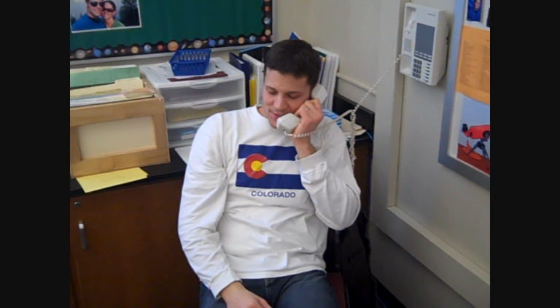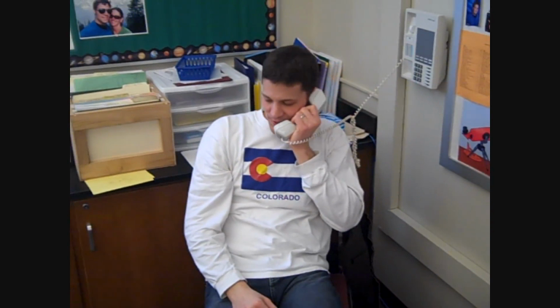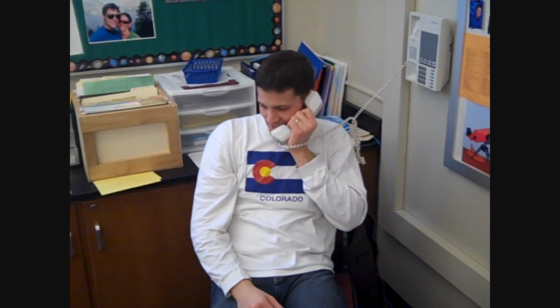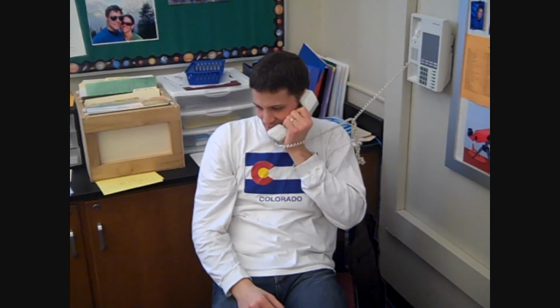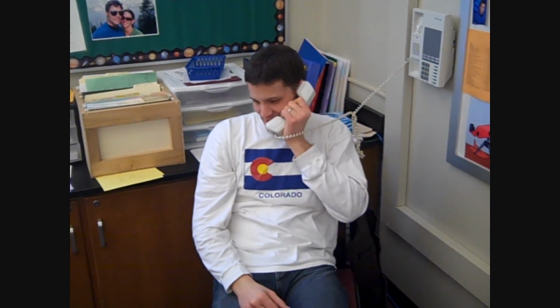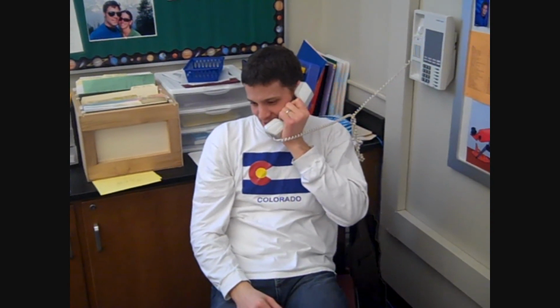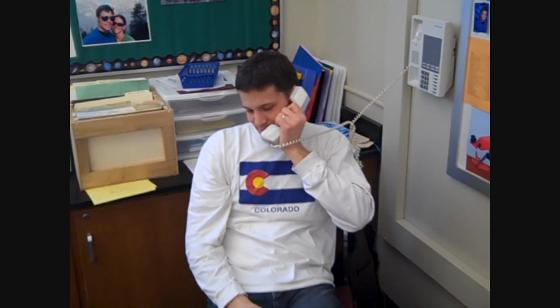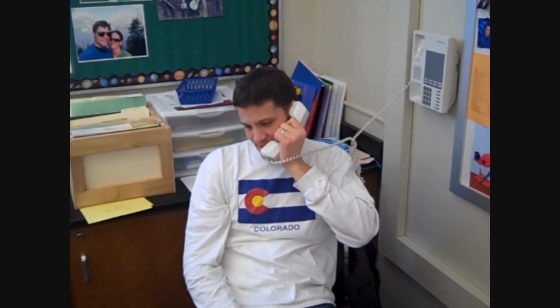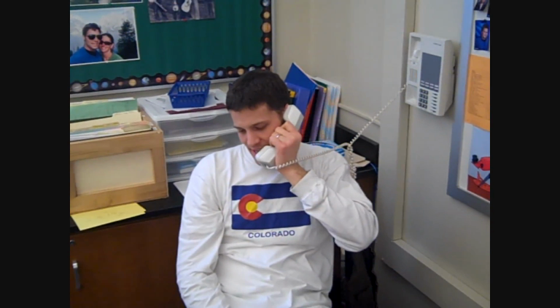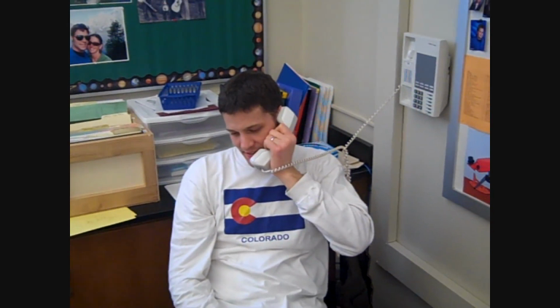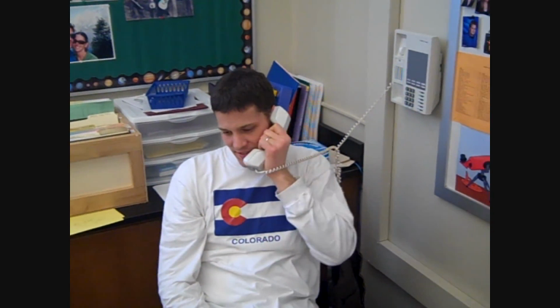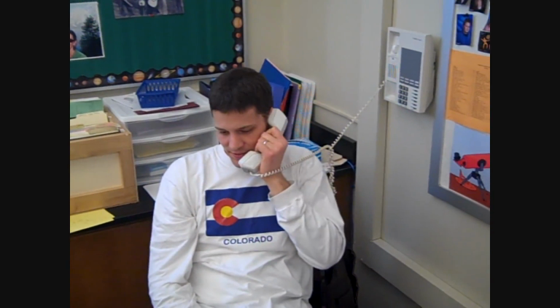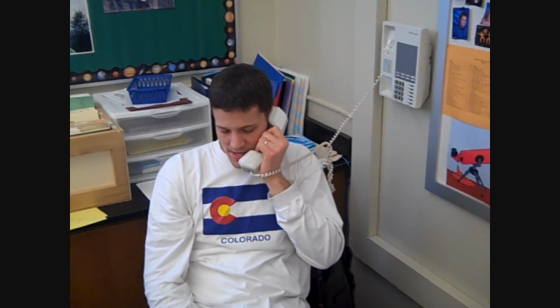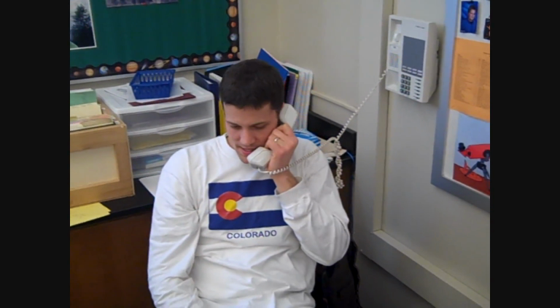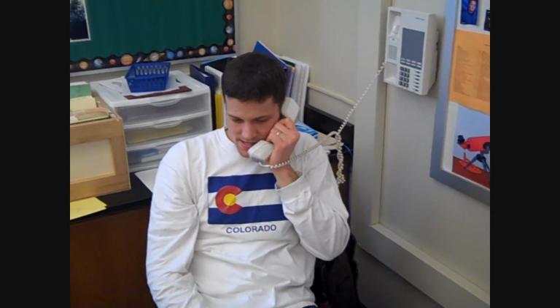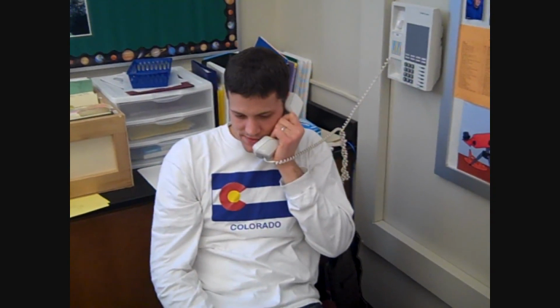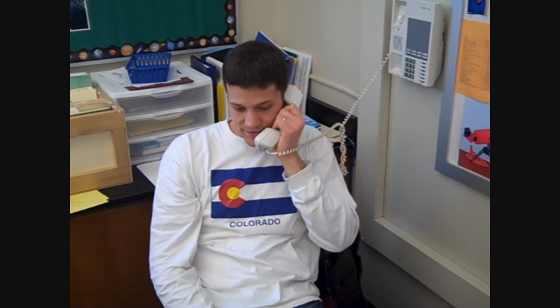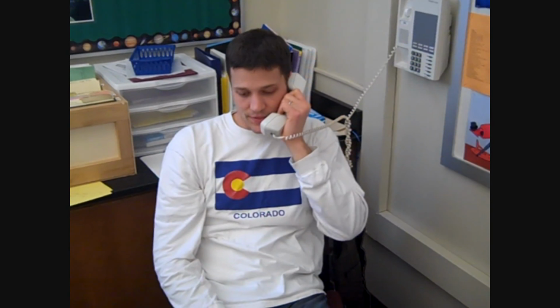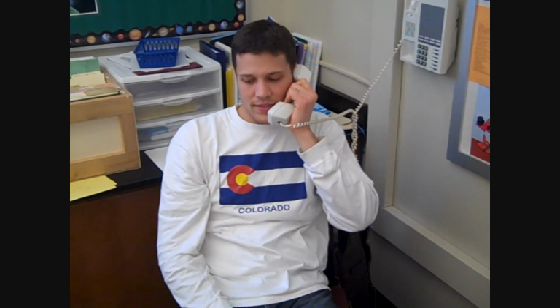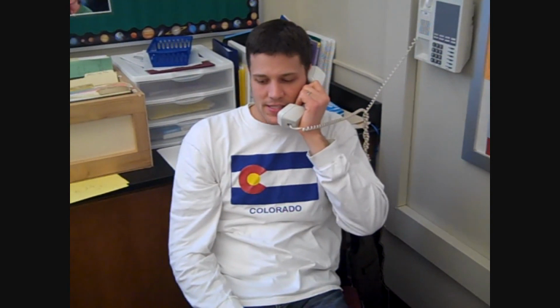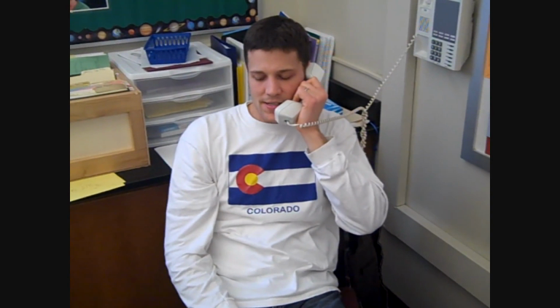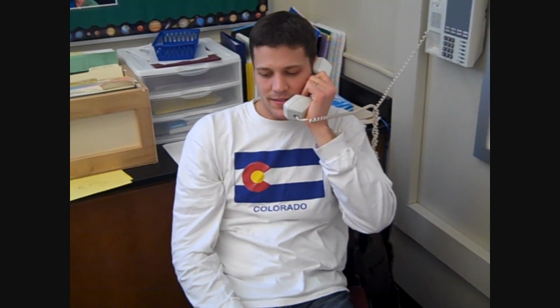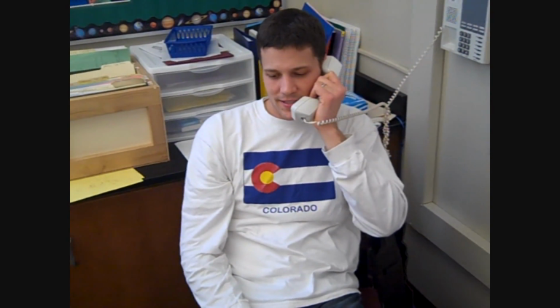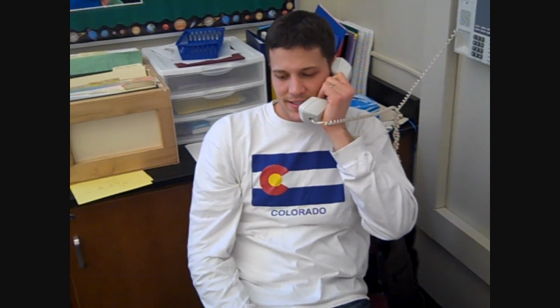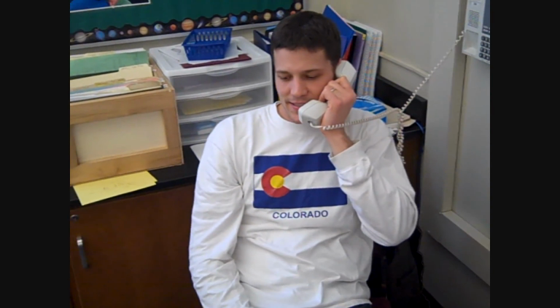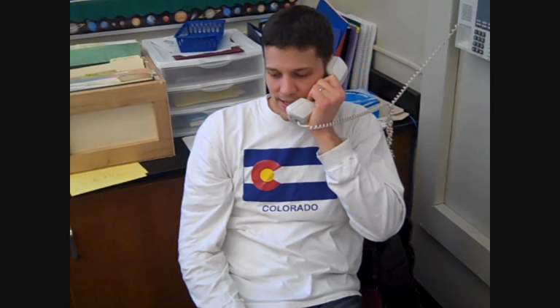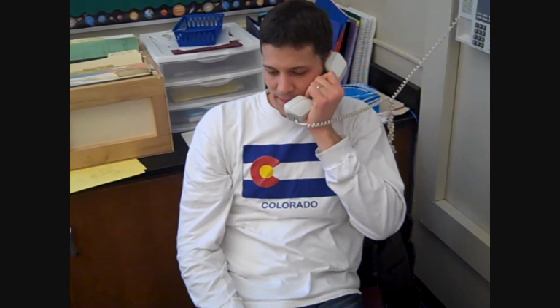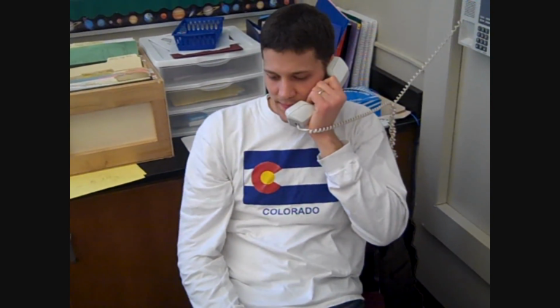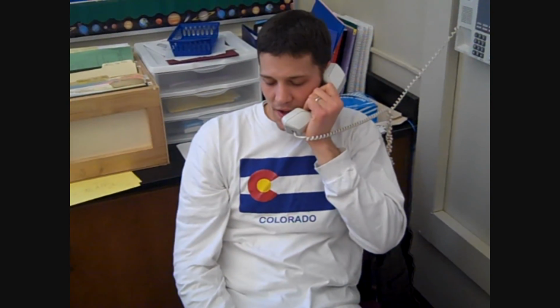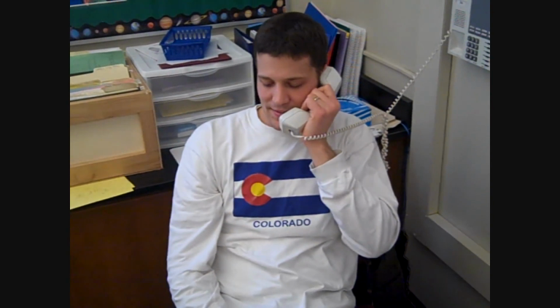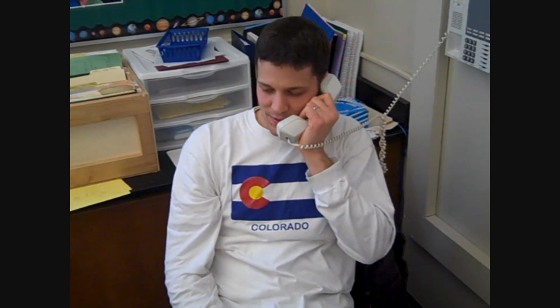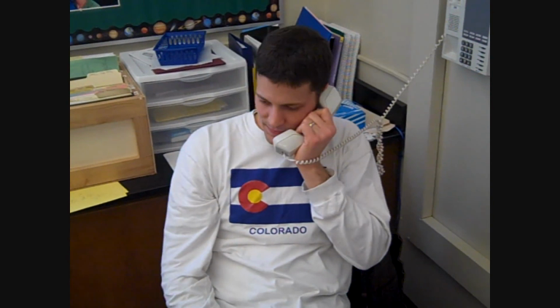Dude! What's up? Hey, it's the Dude. I know. Yeah, oh, that's cool.